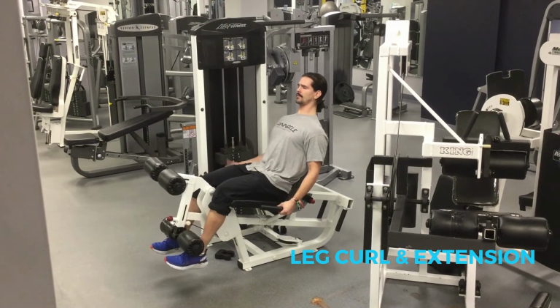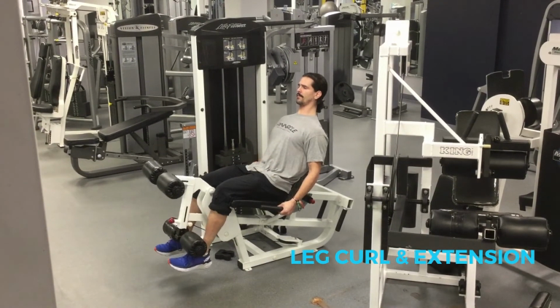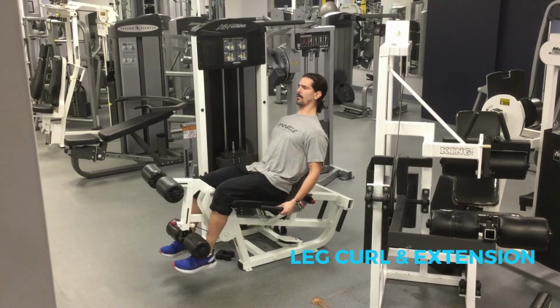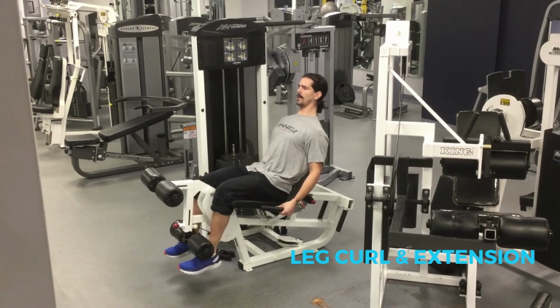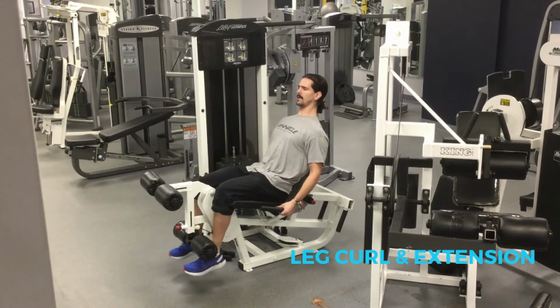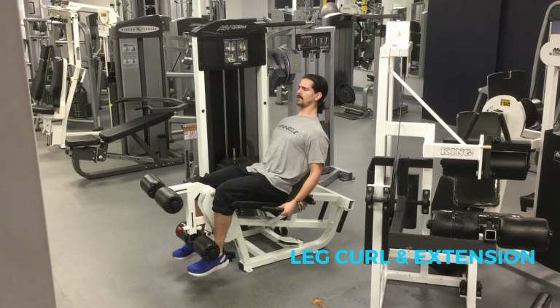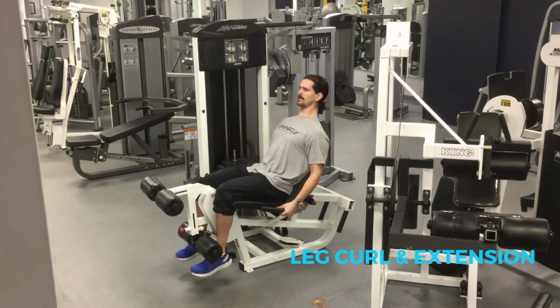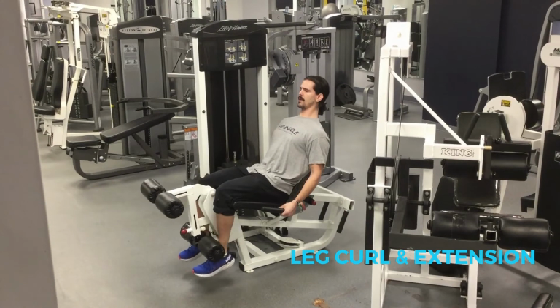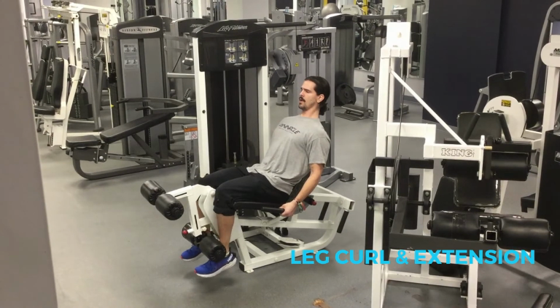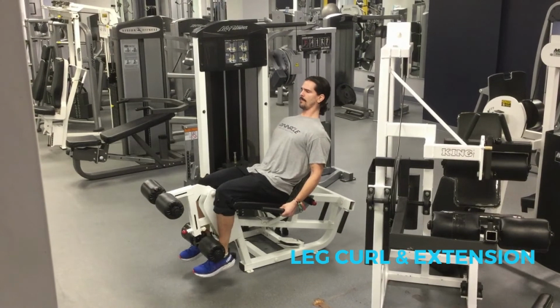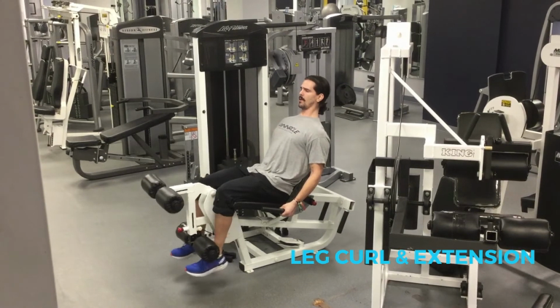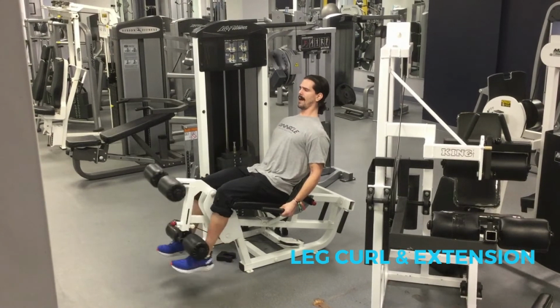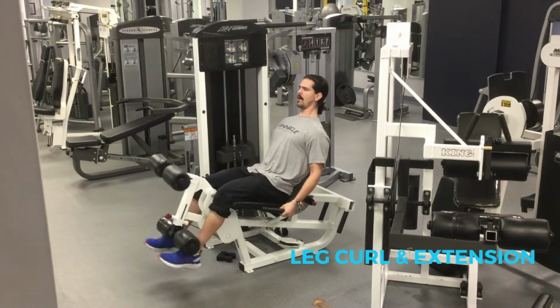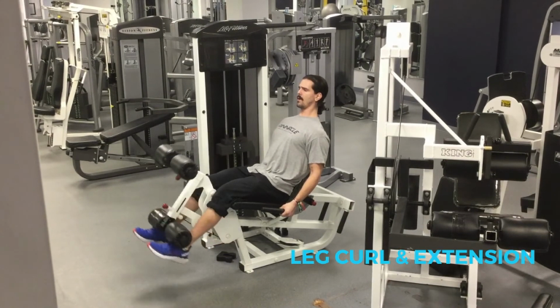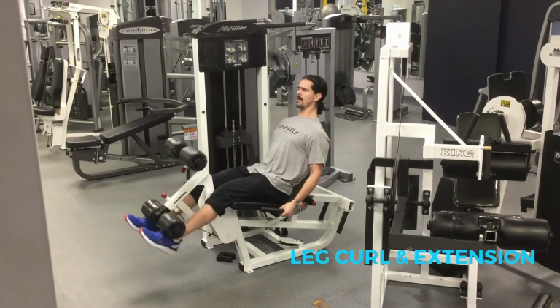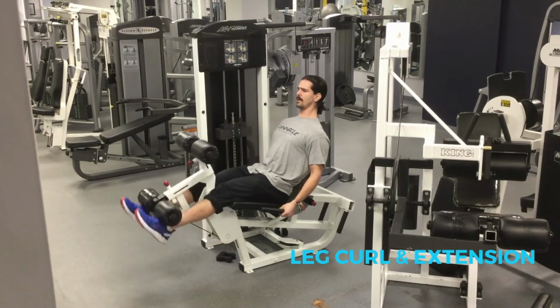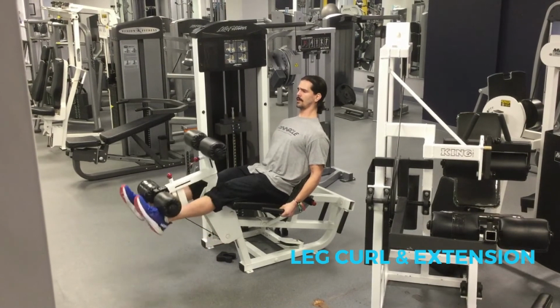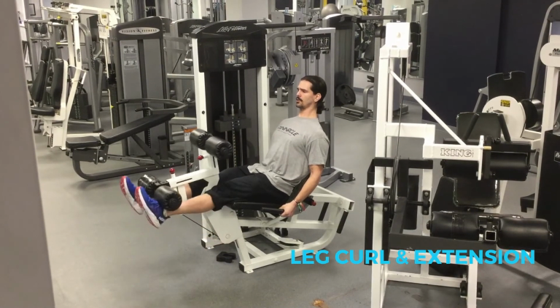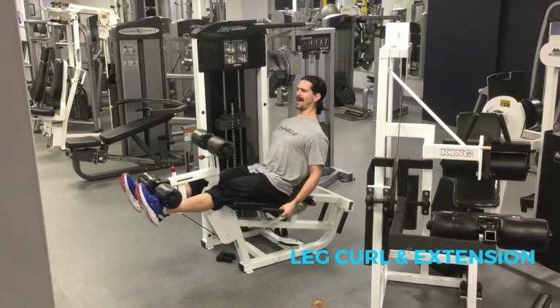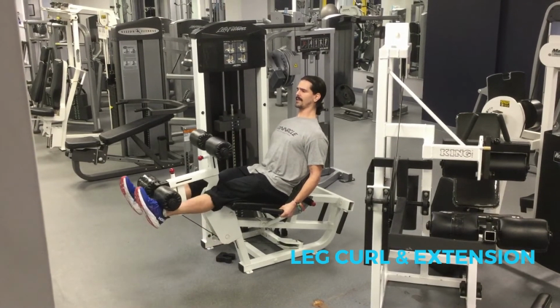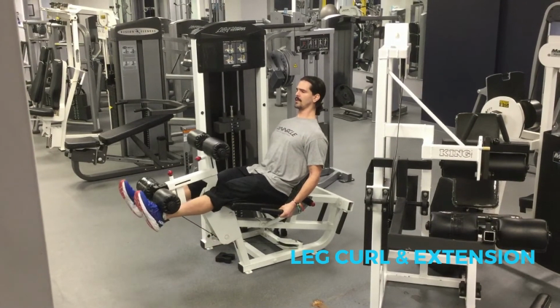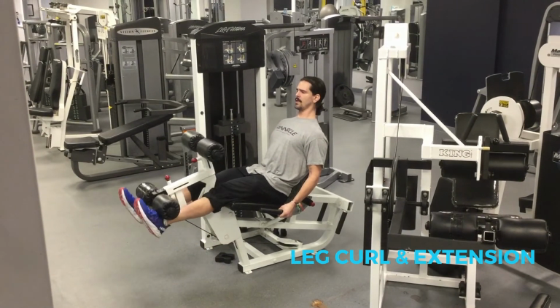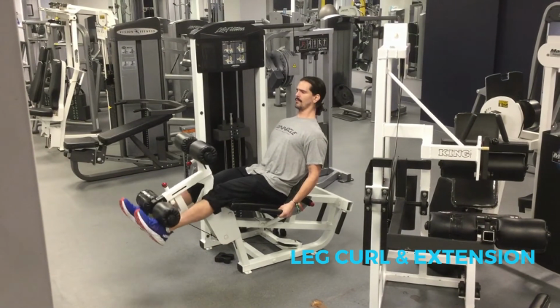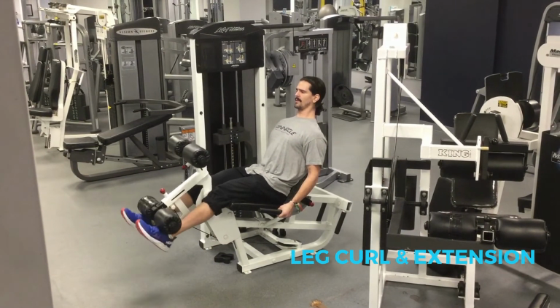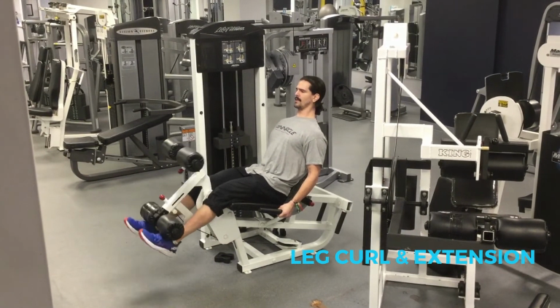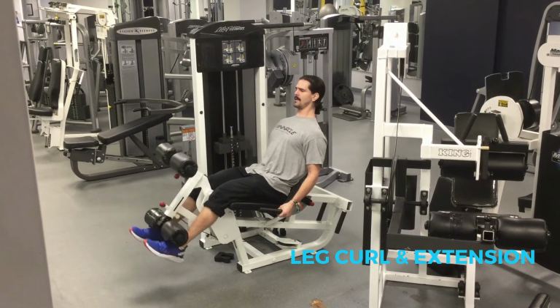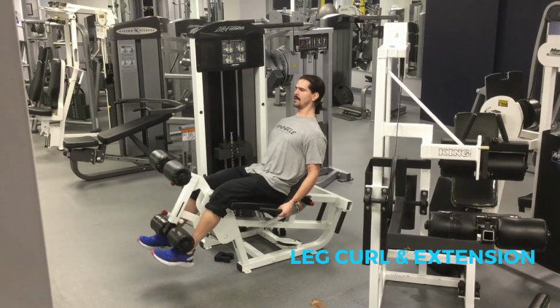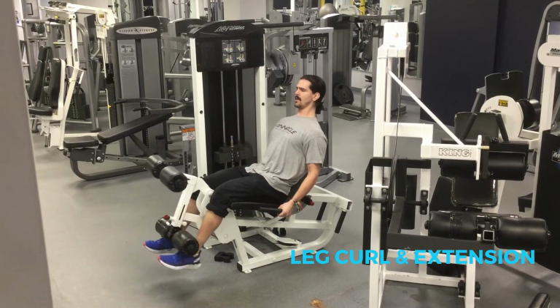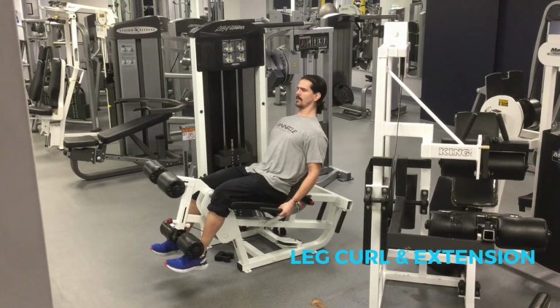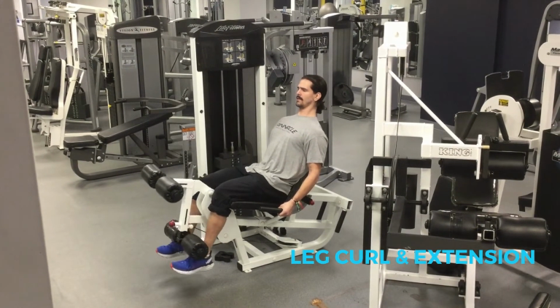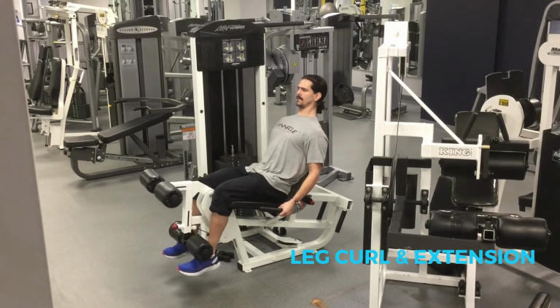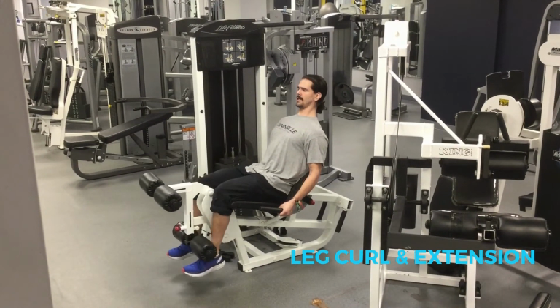Just before the weight touches, blow out, contract, breathe in, resist. Make sure you're not going fast or slamming.